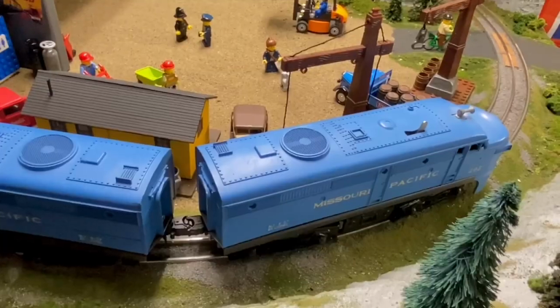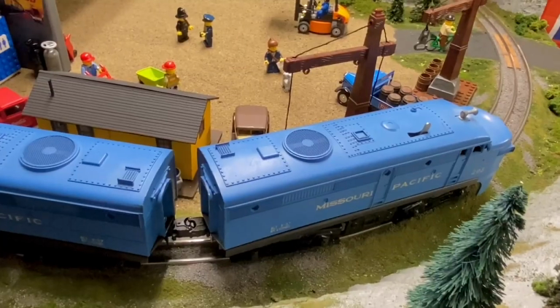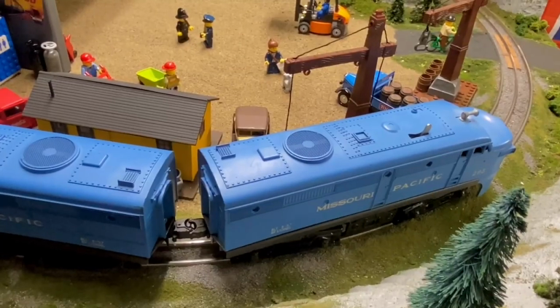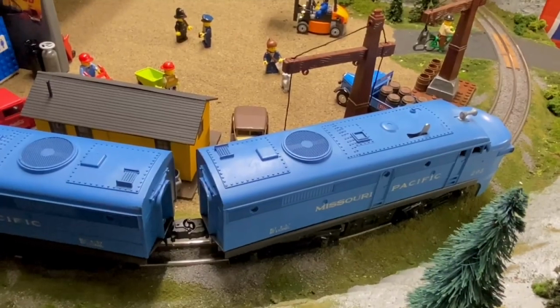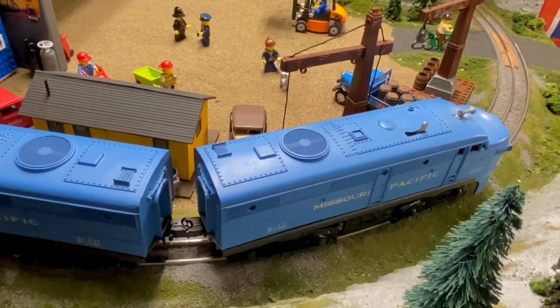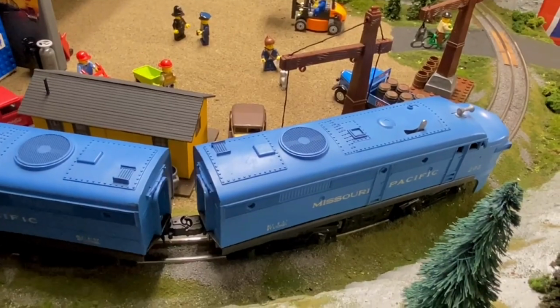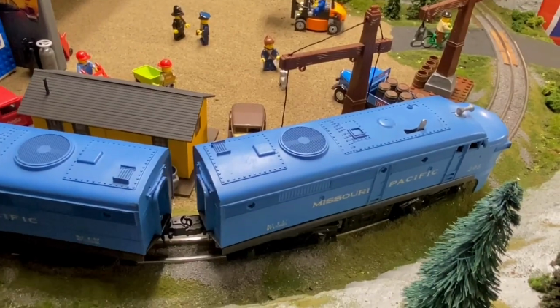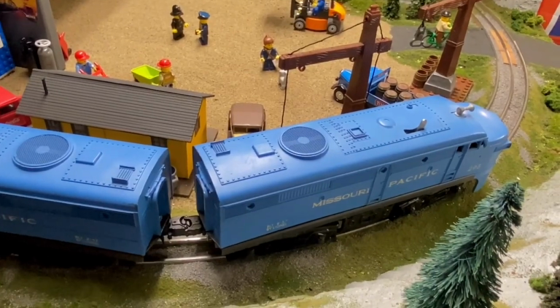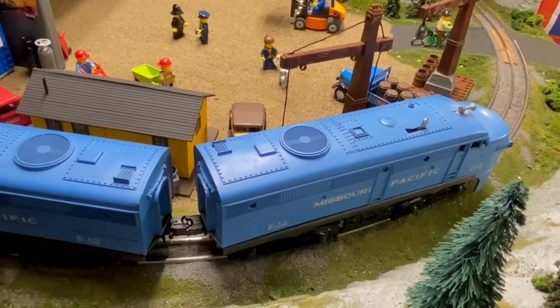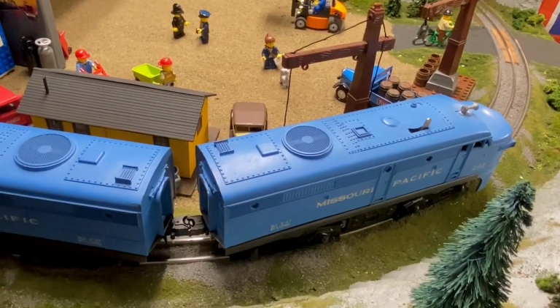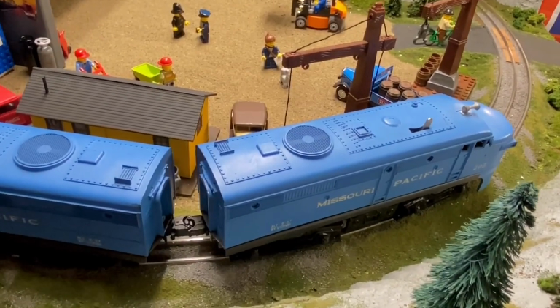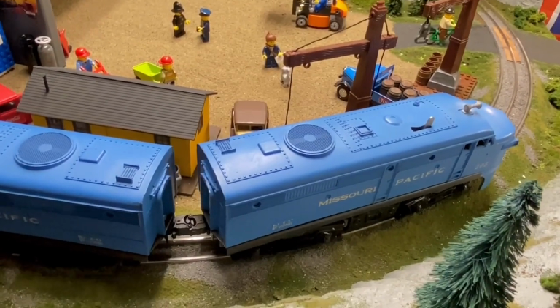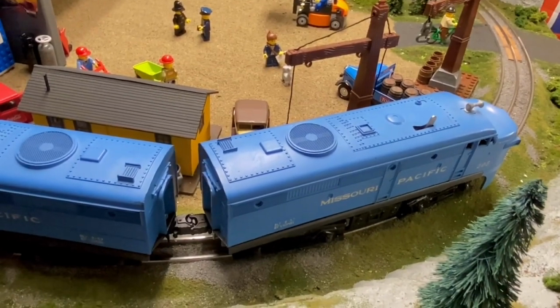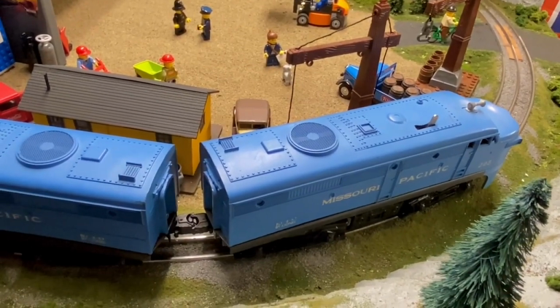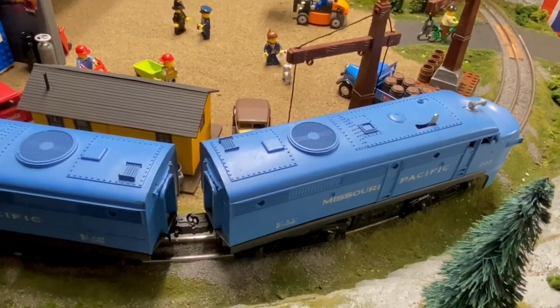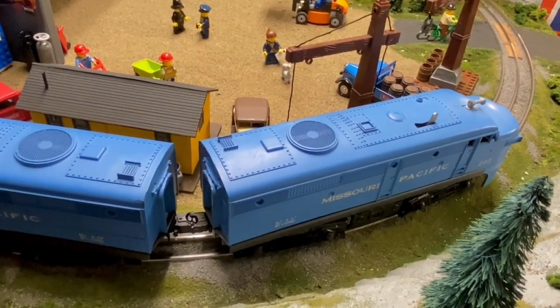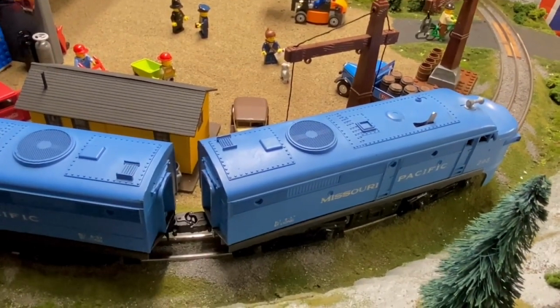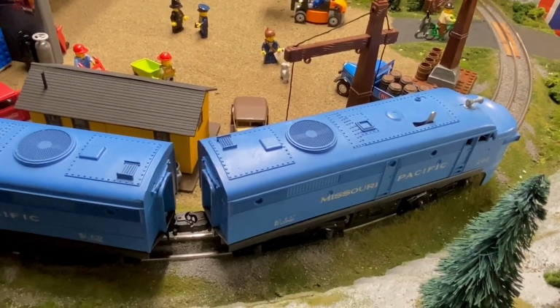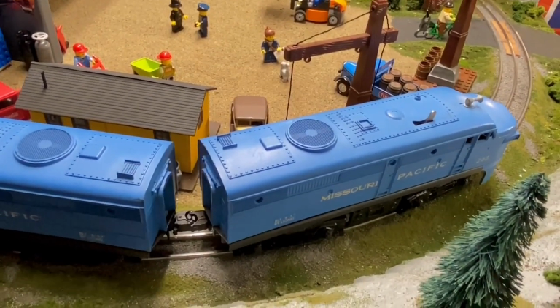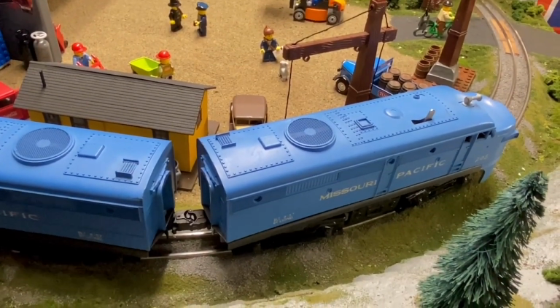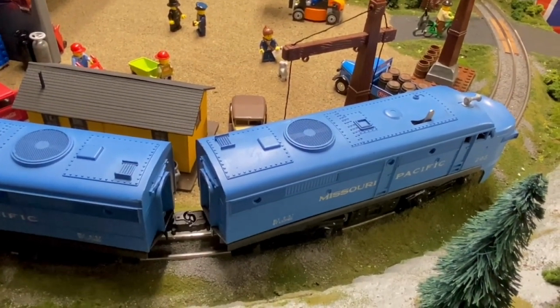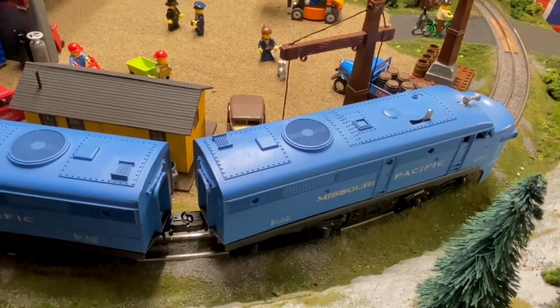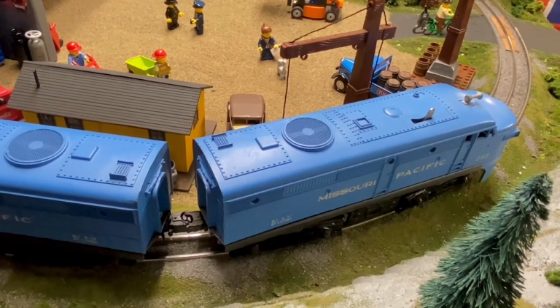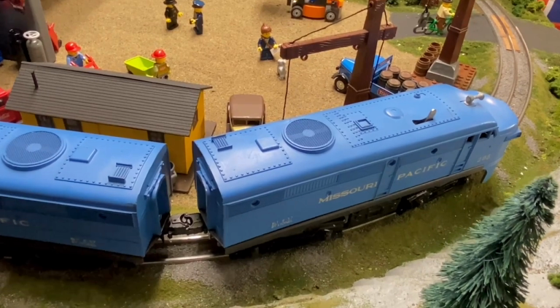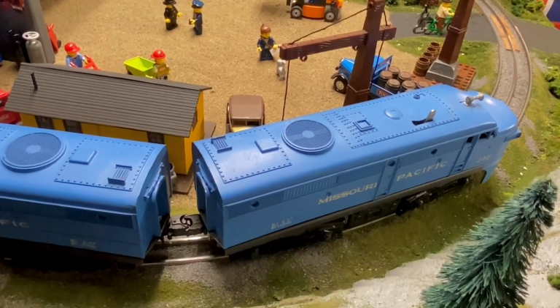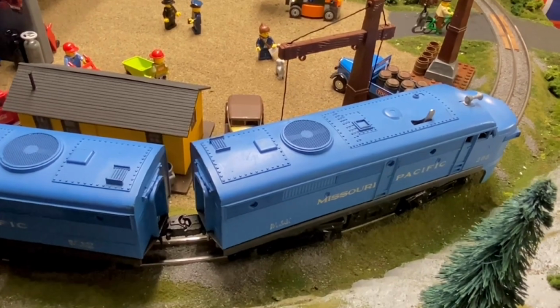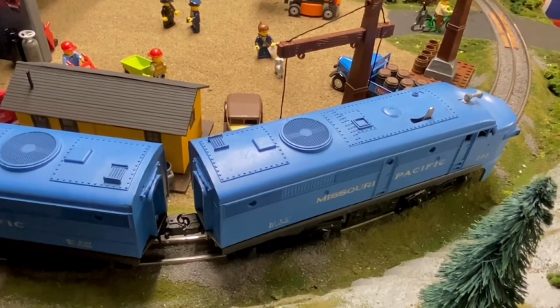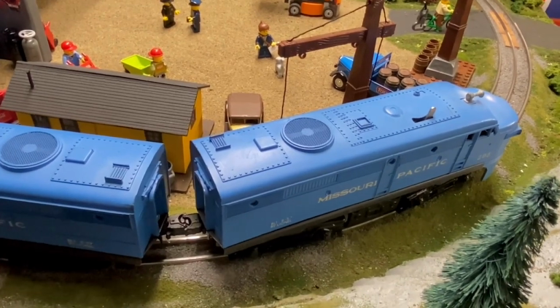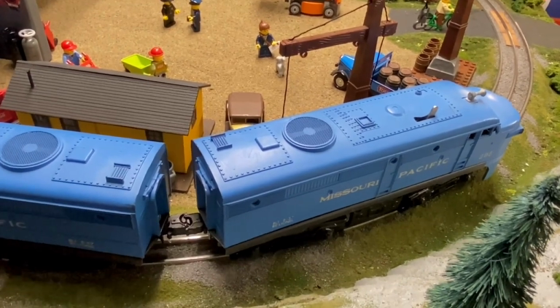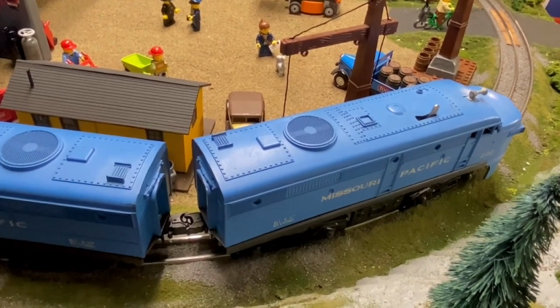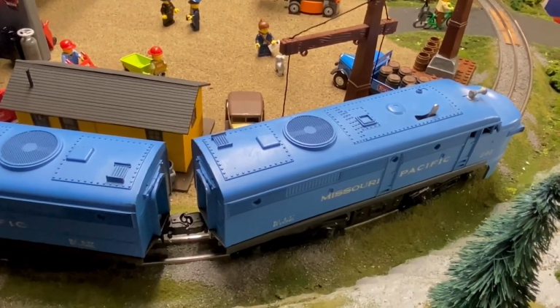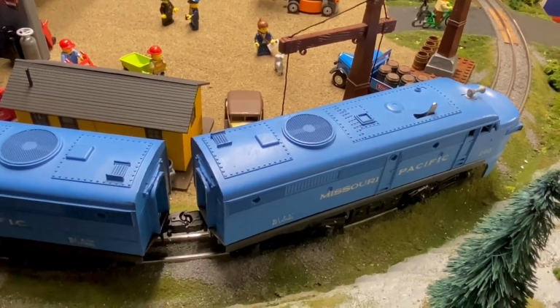Everything on this last O-gauge train run was made in either the 1940s or the 1950s.